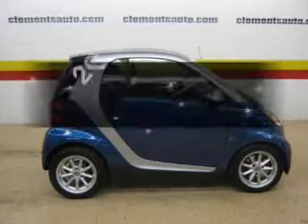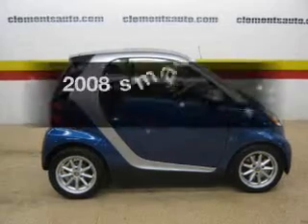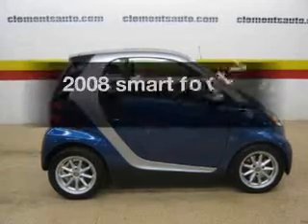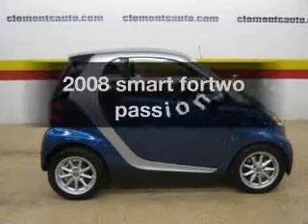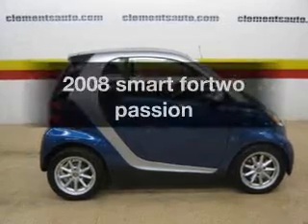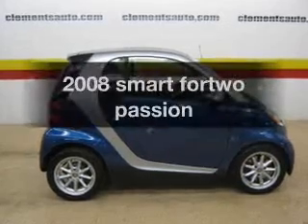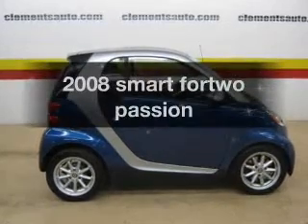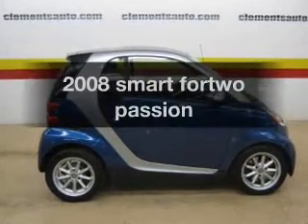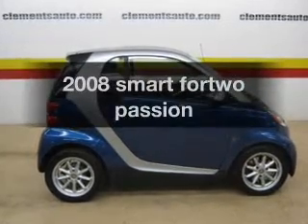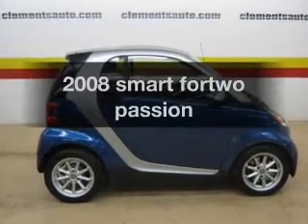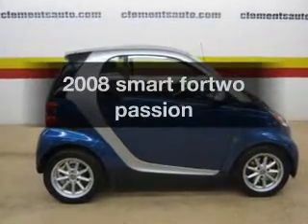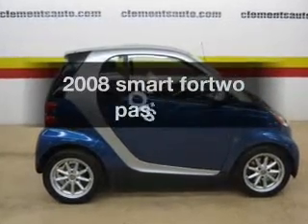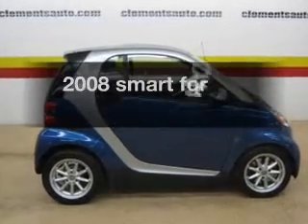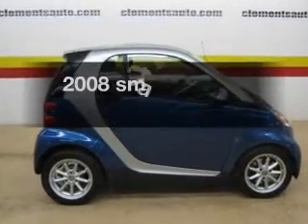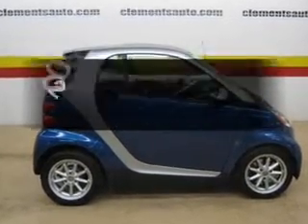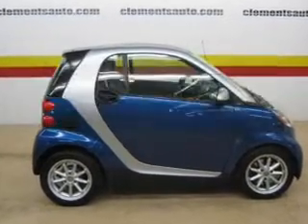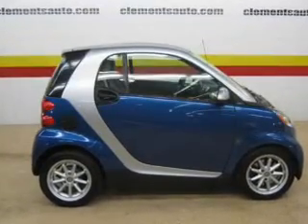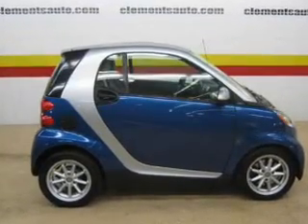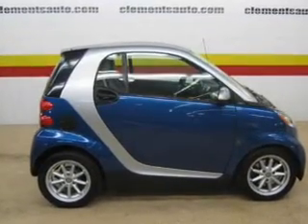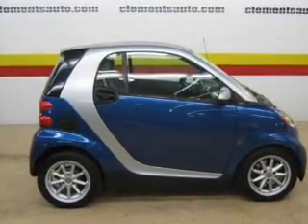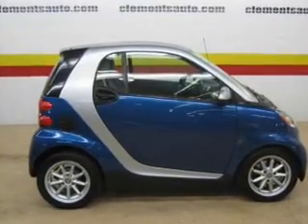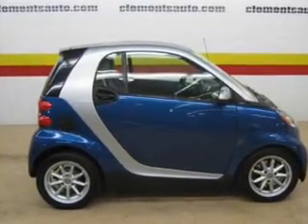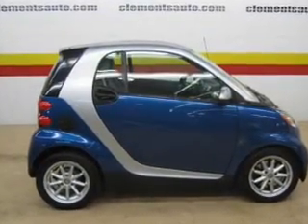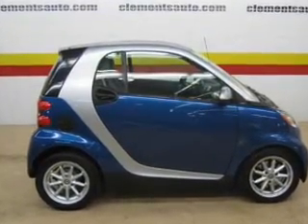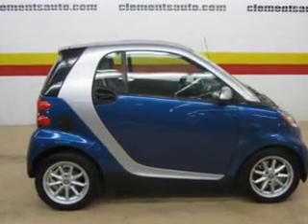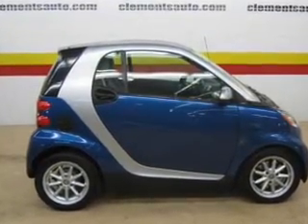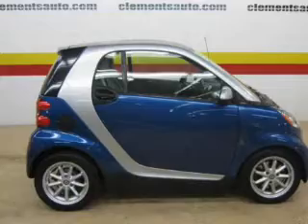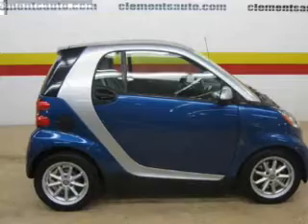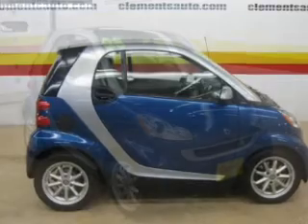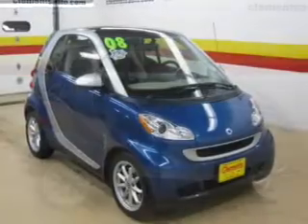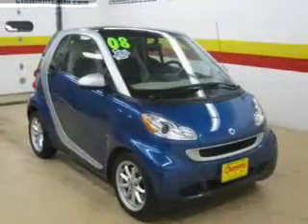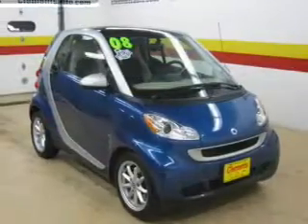Introducing the 2008 Smart 4-2. Travel the roads in style and comfort in this great vehicle.